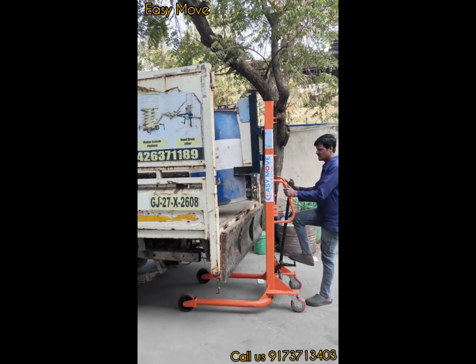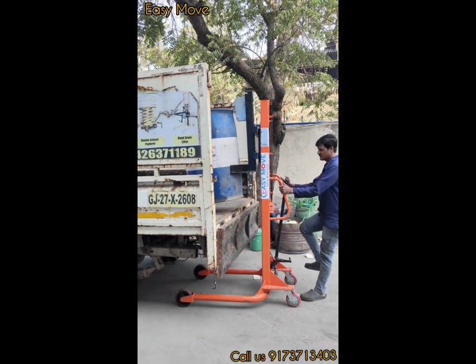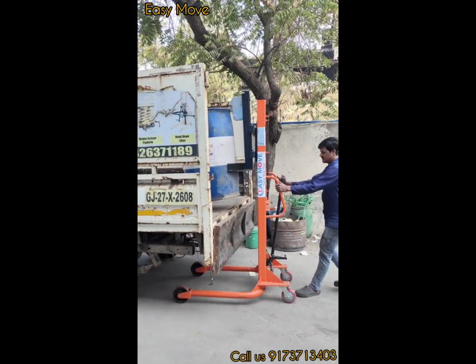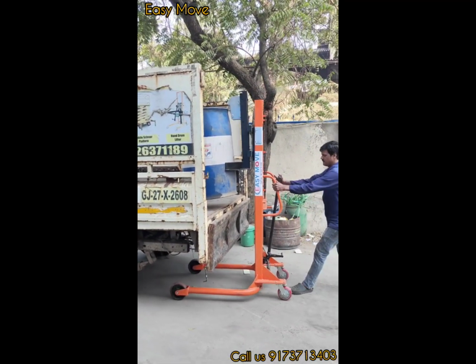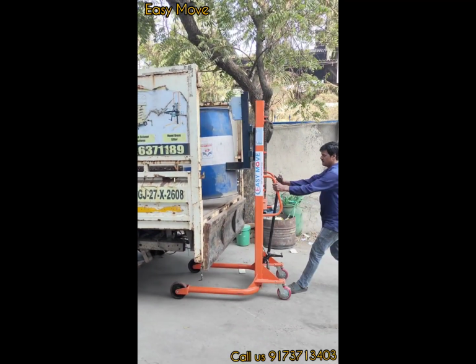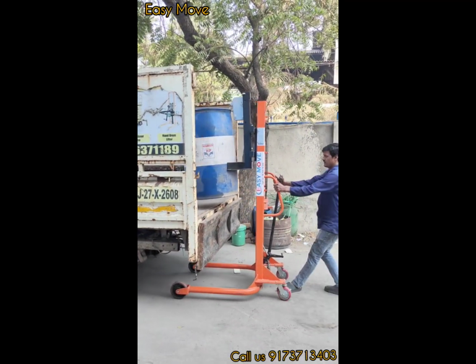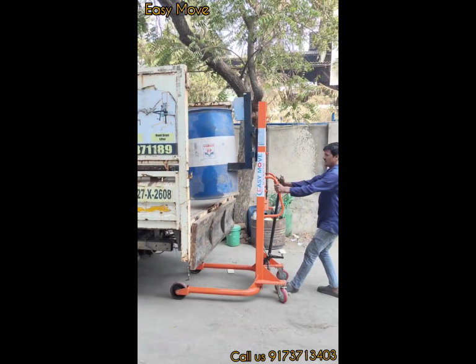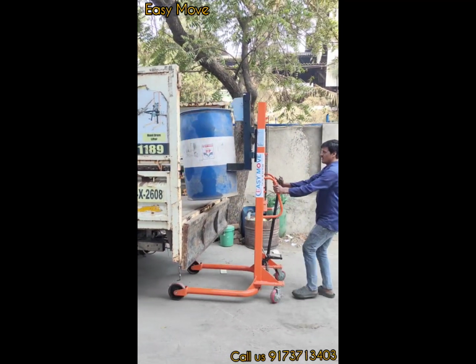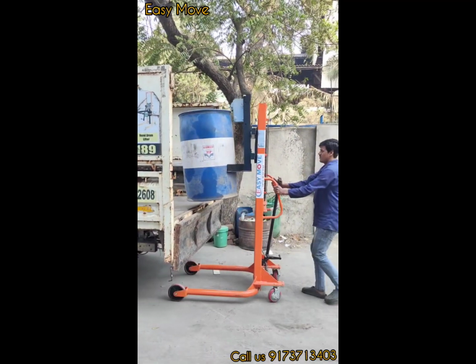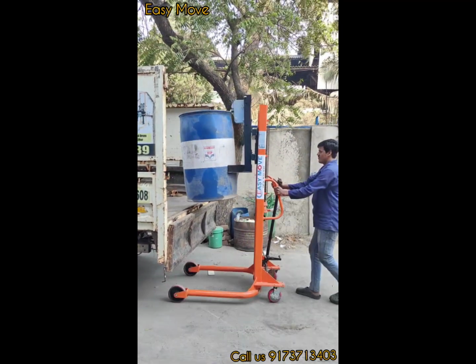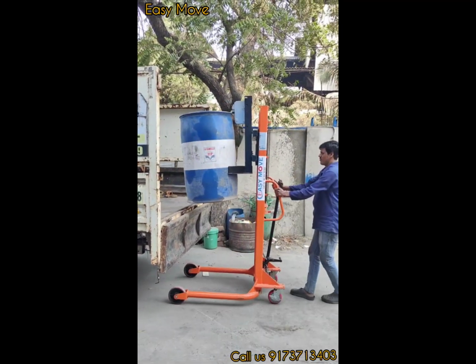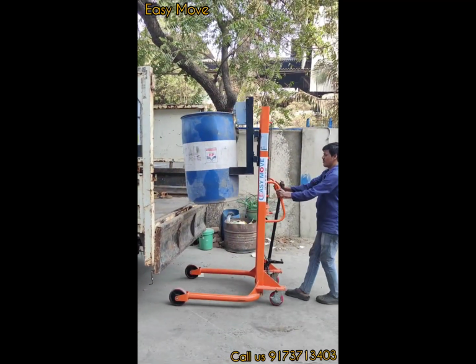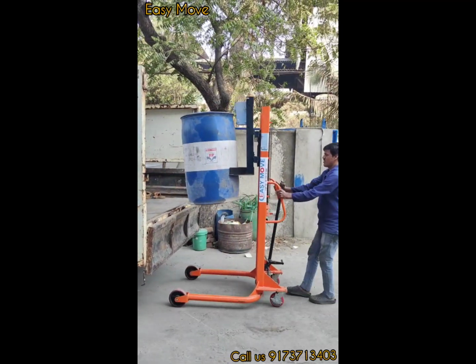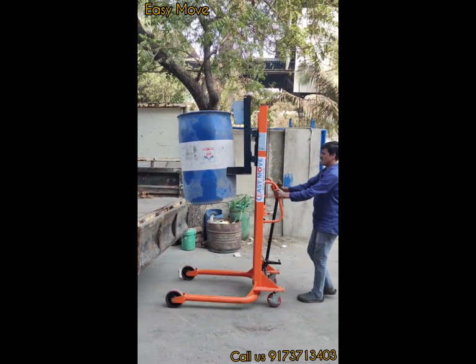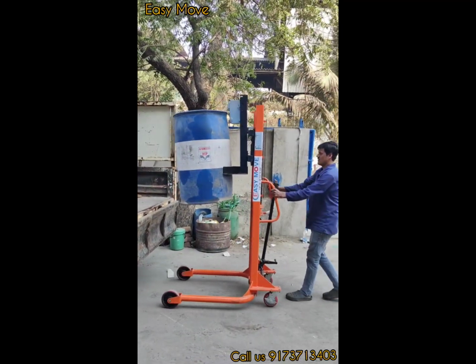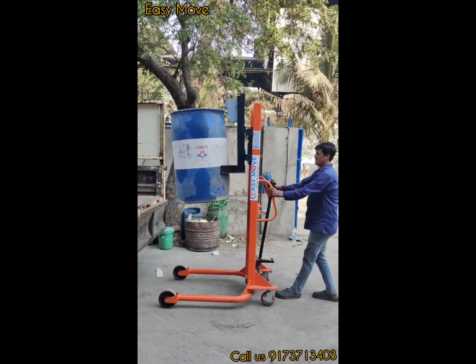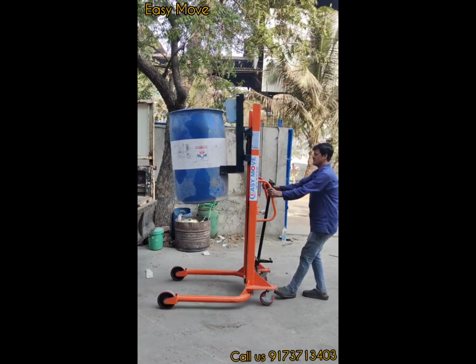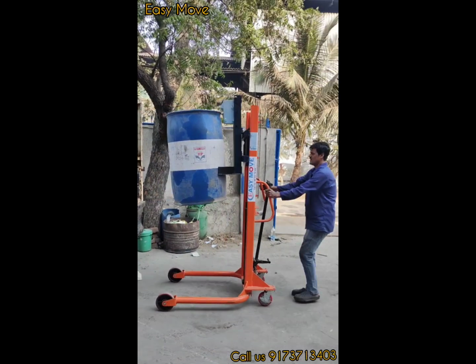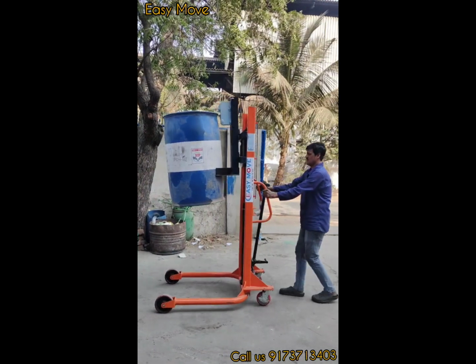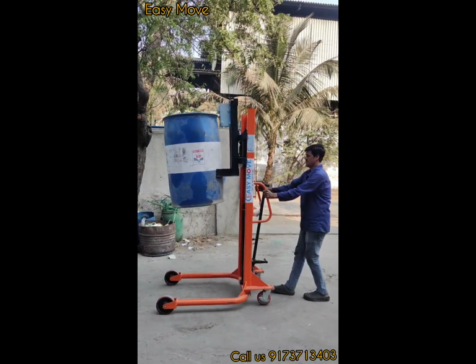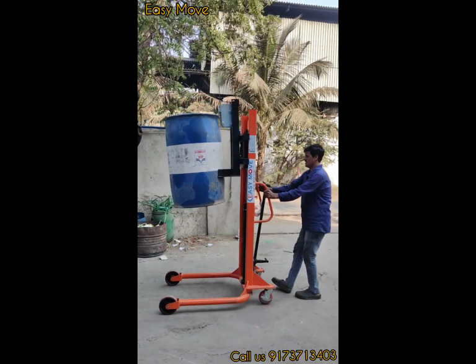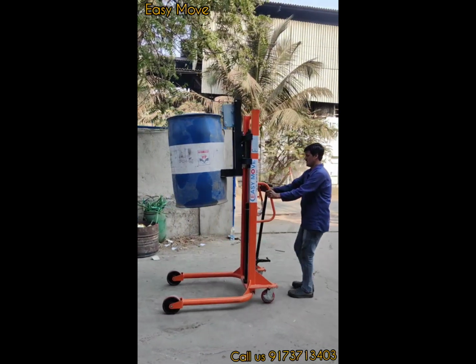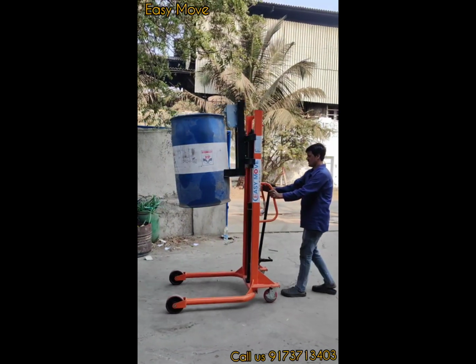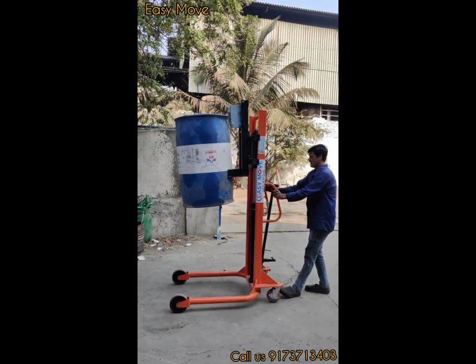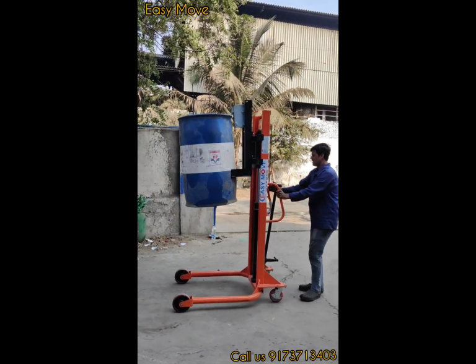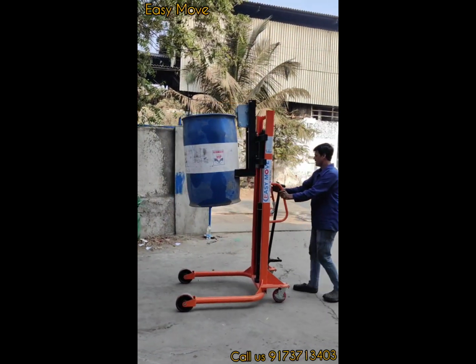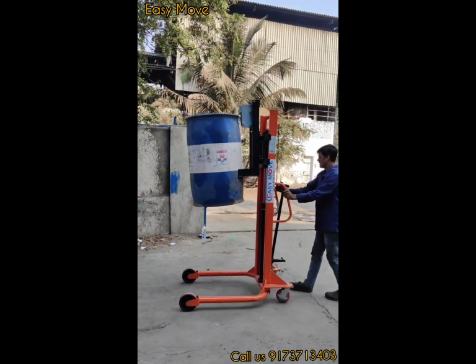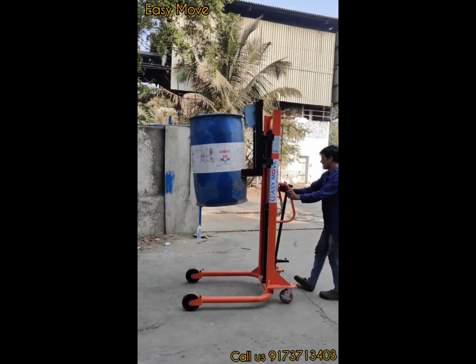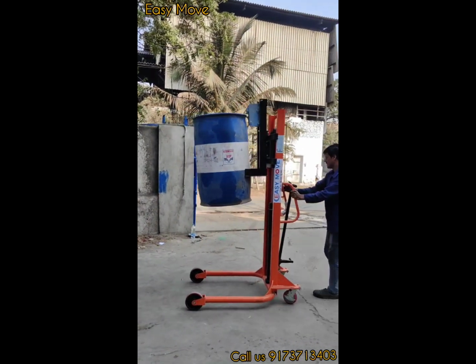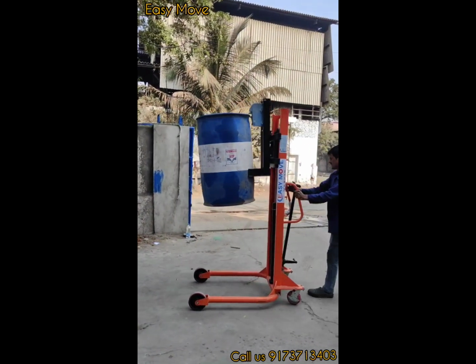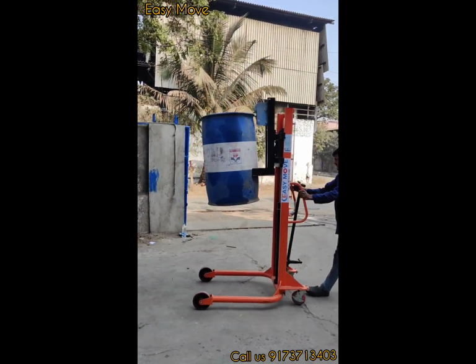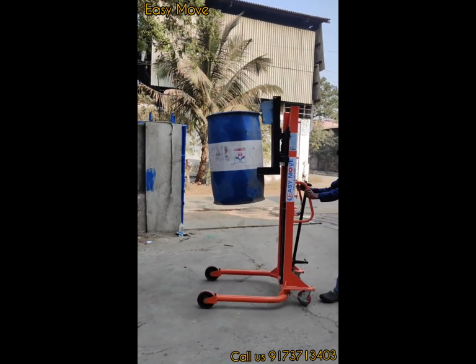Put the drum back in place. Unloading video.